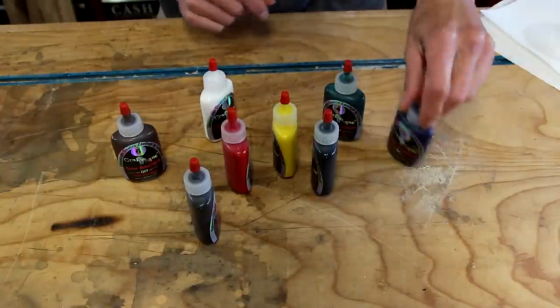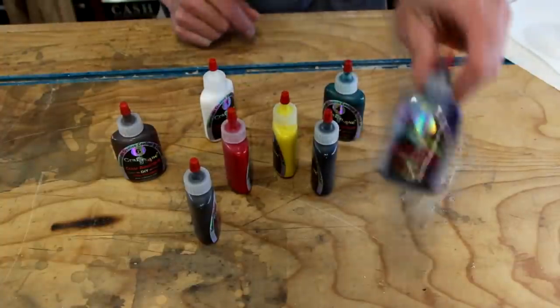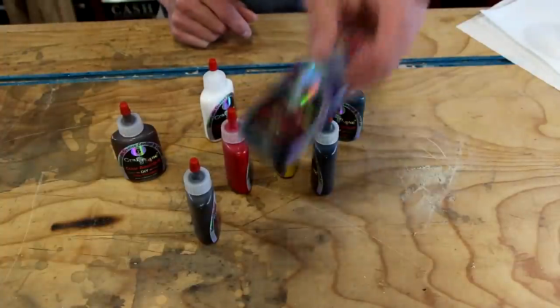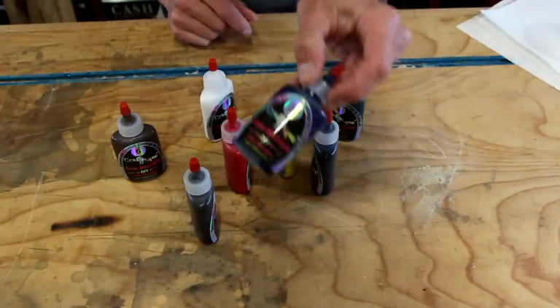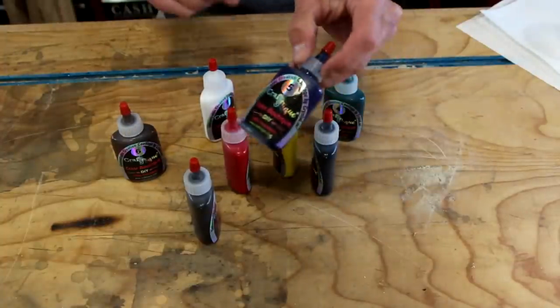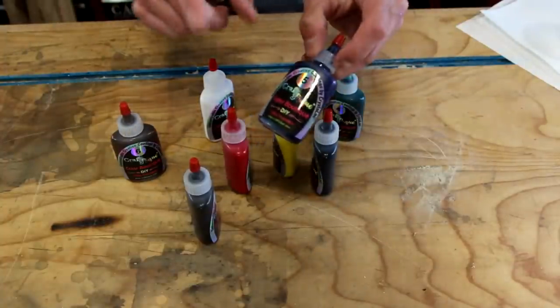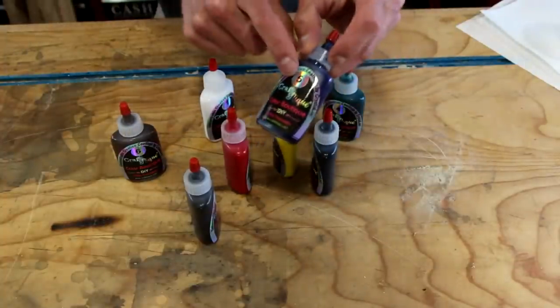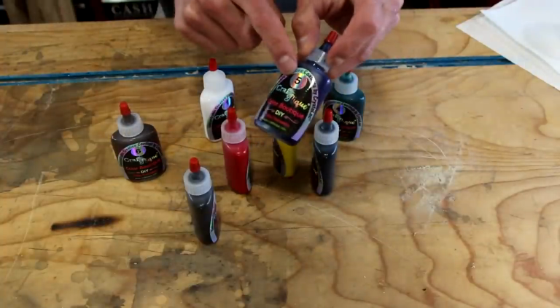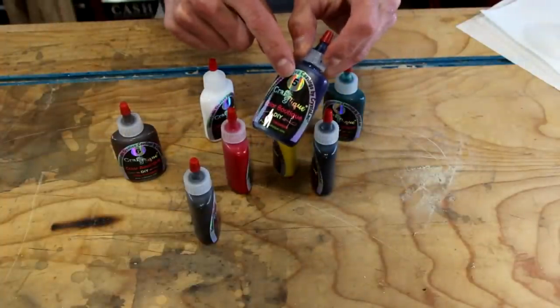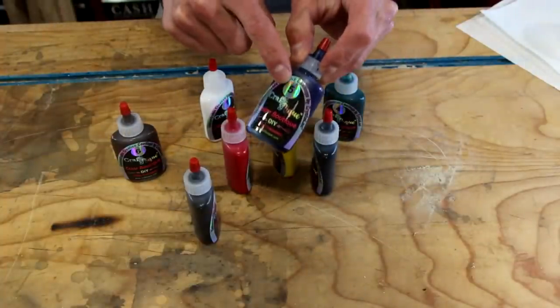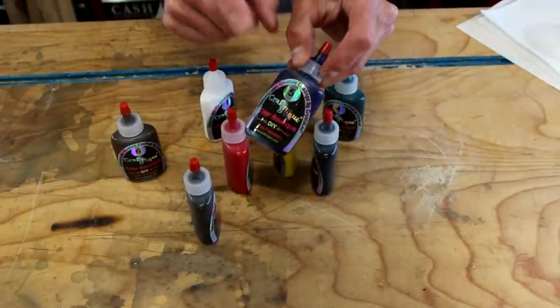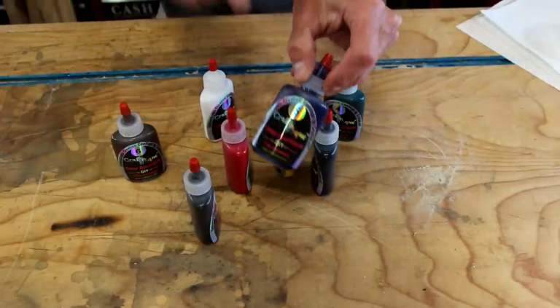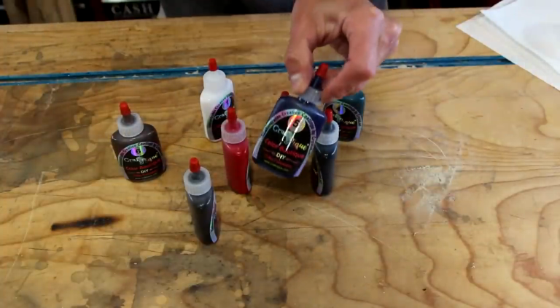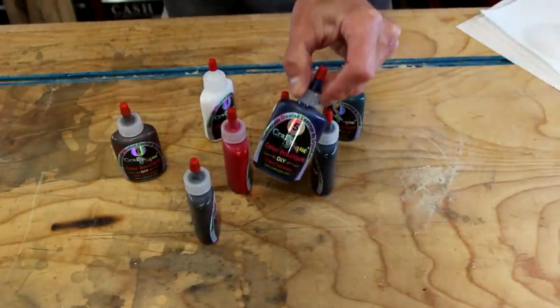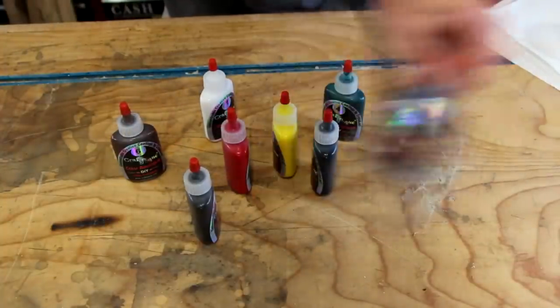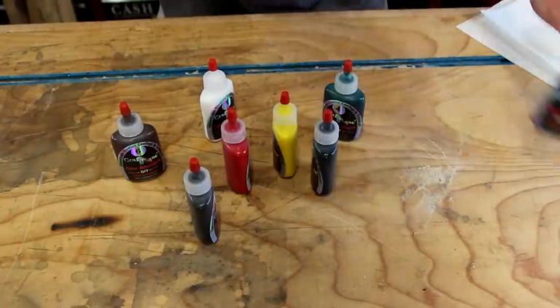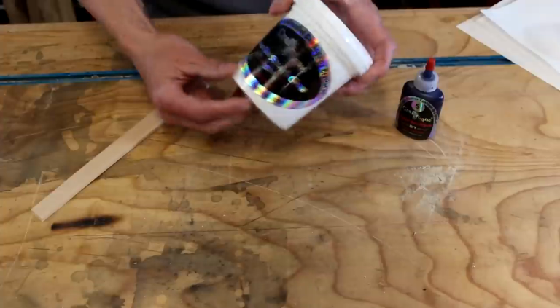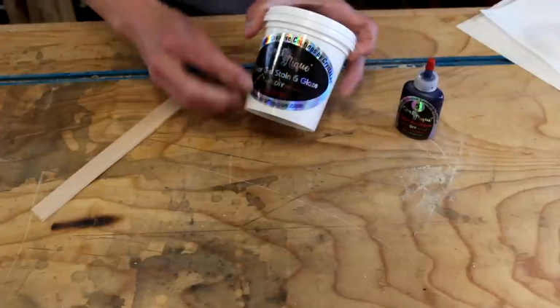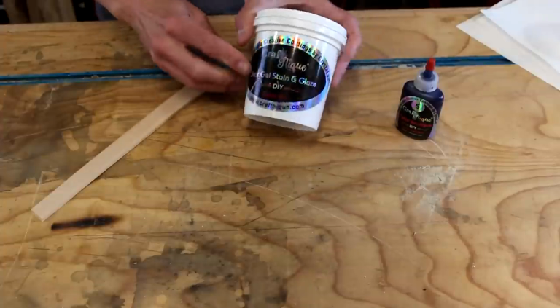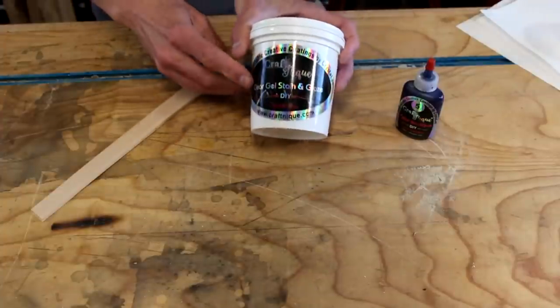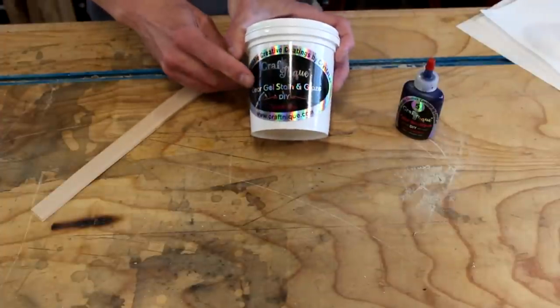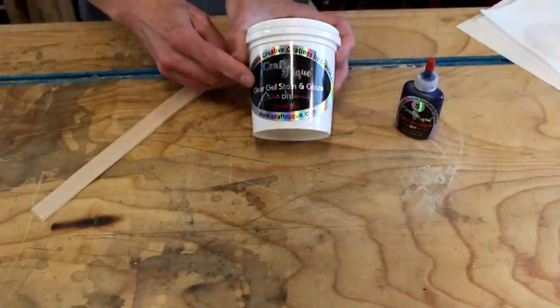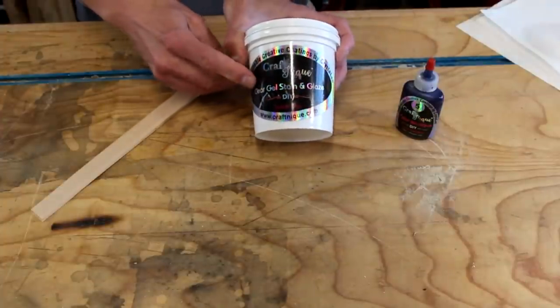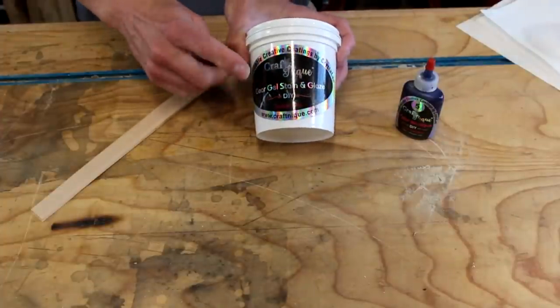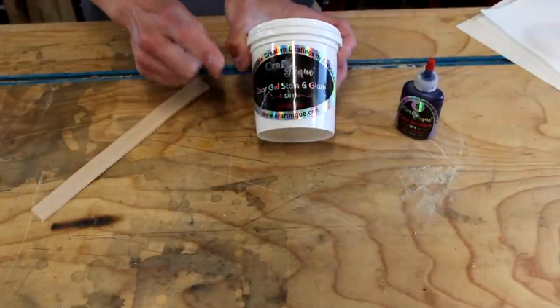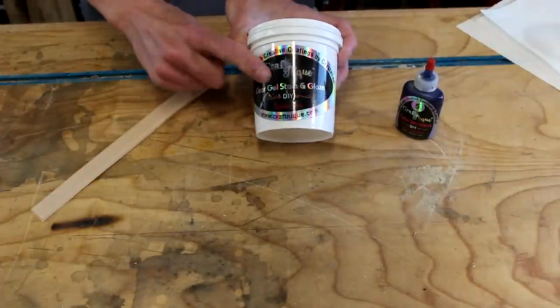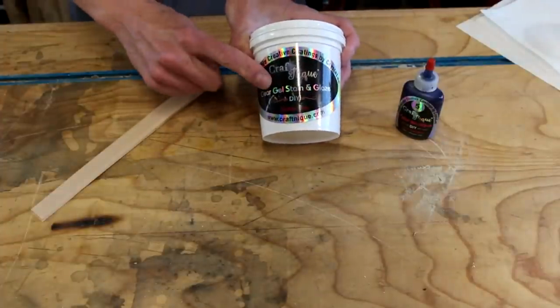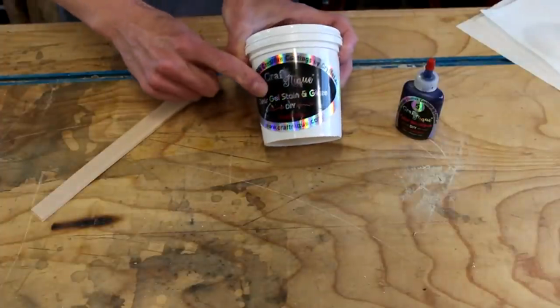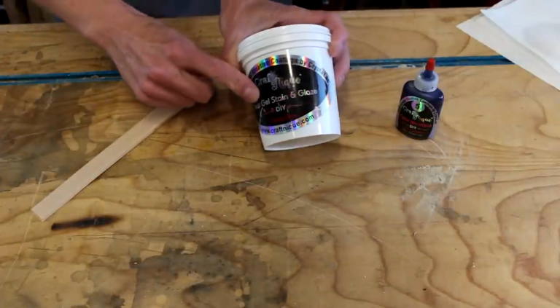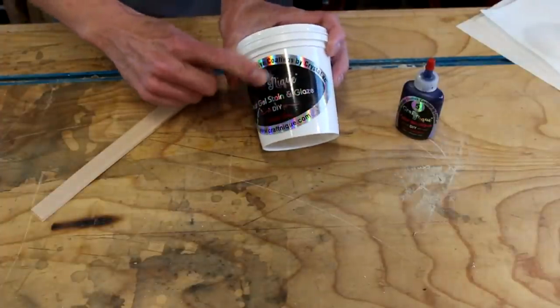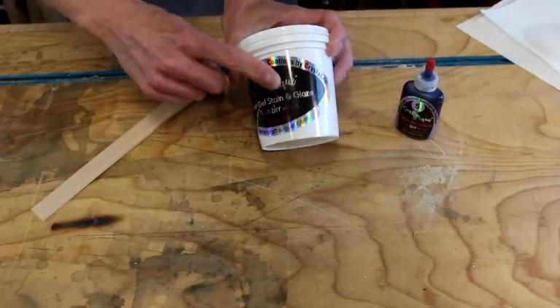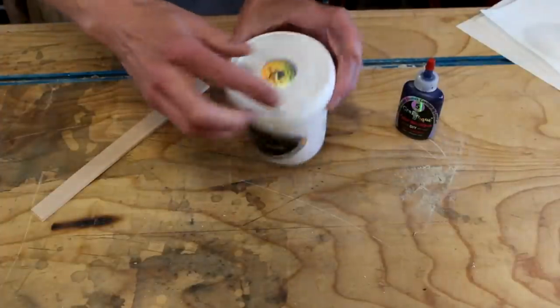This one right here, blue number 5 — that's what we're going to use for this project. We will start out with the clear gel stain and glaze.